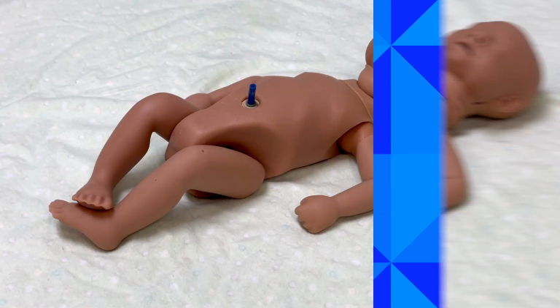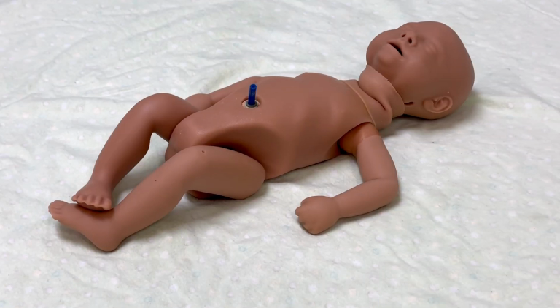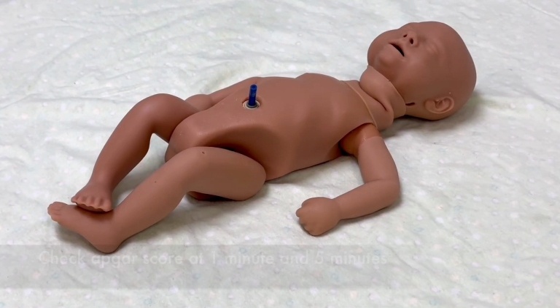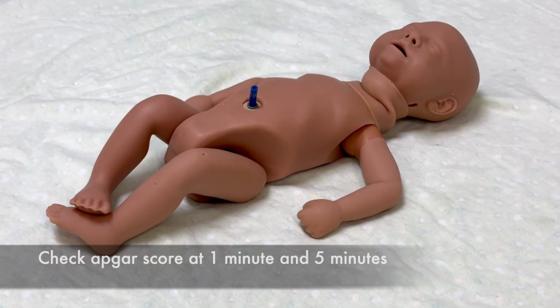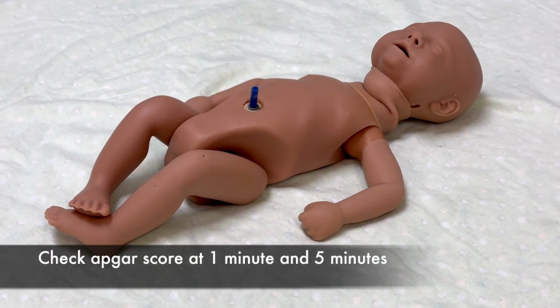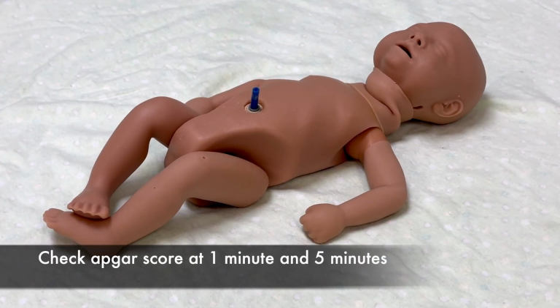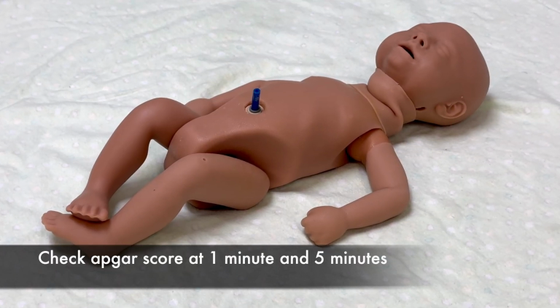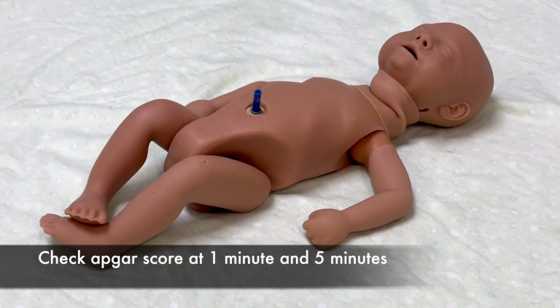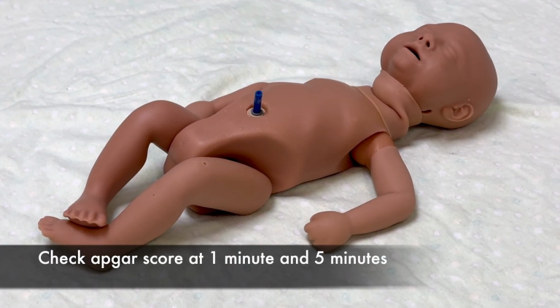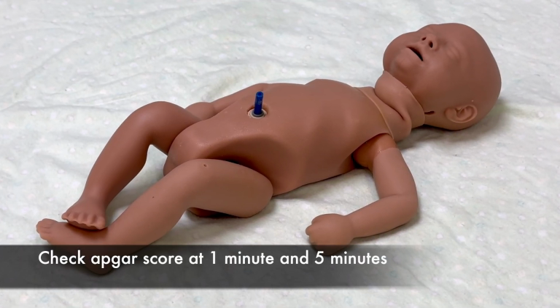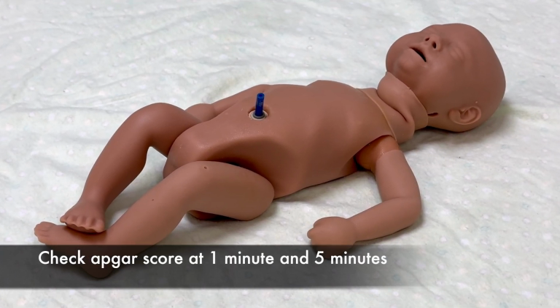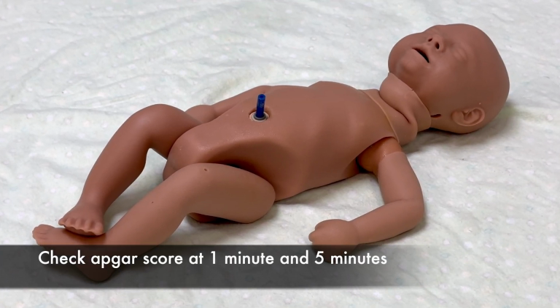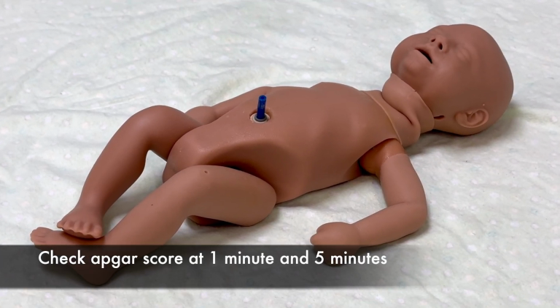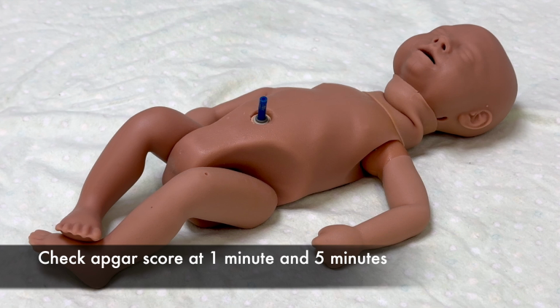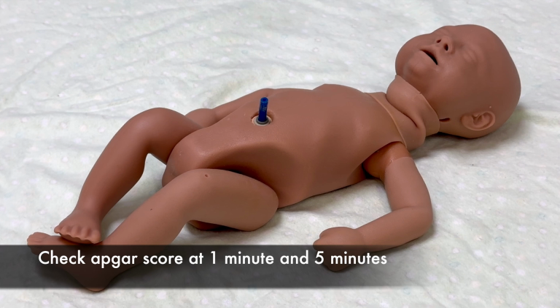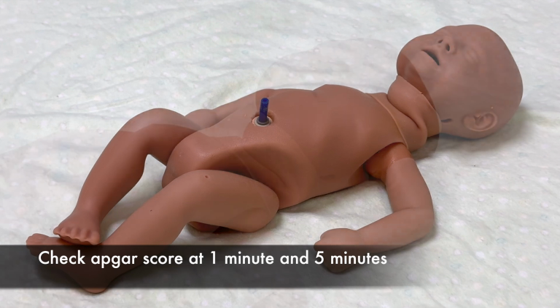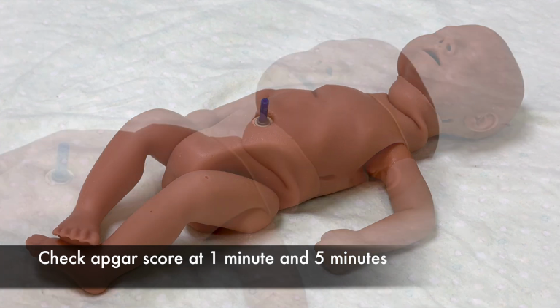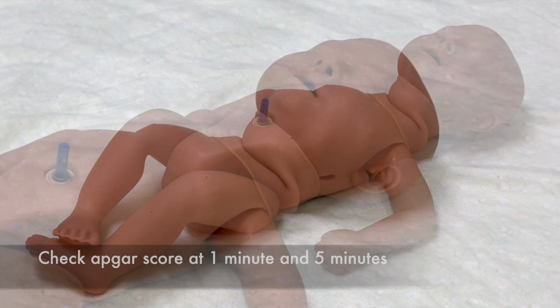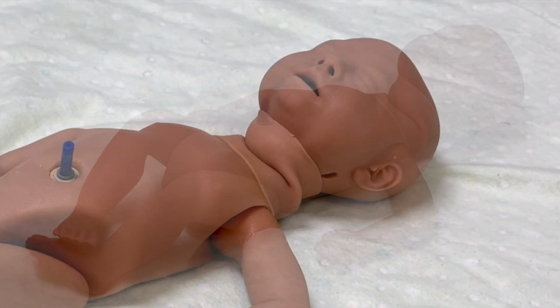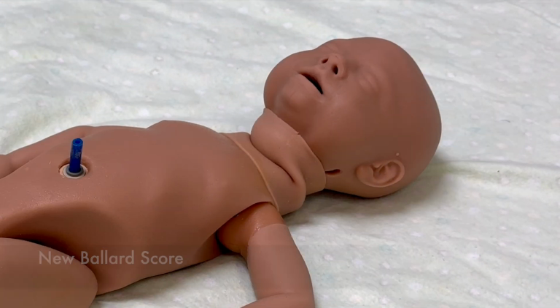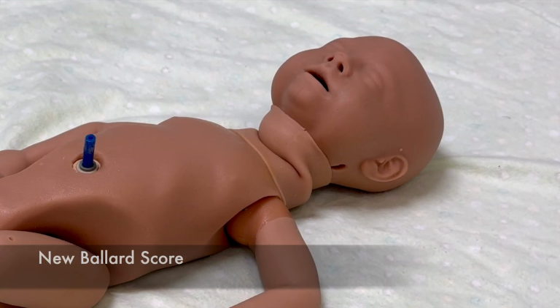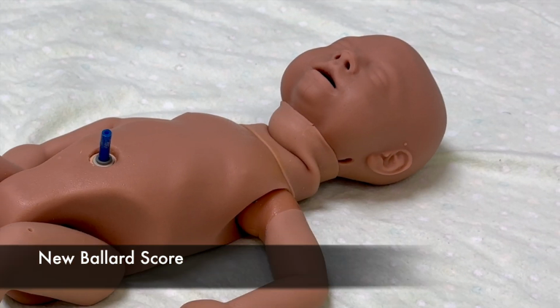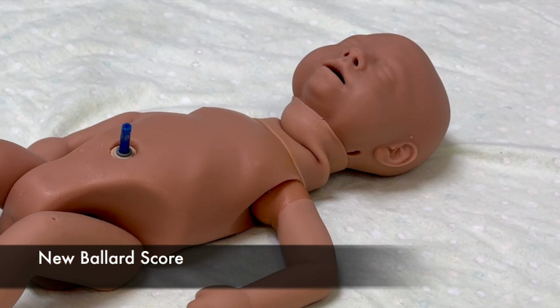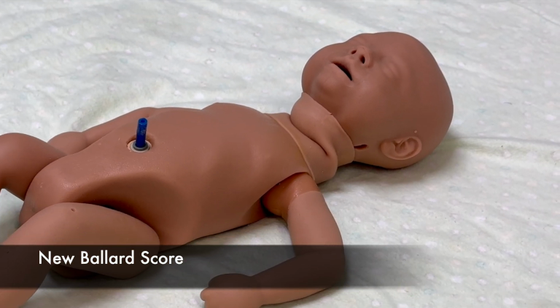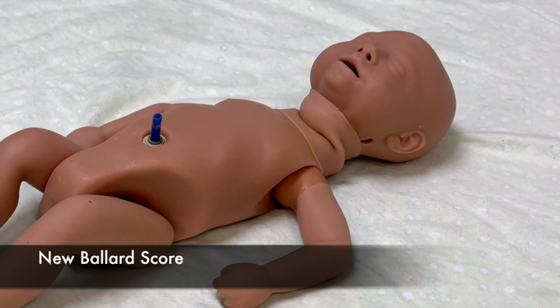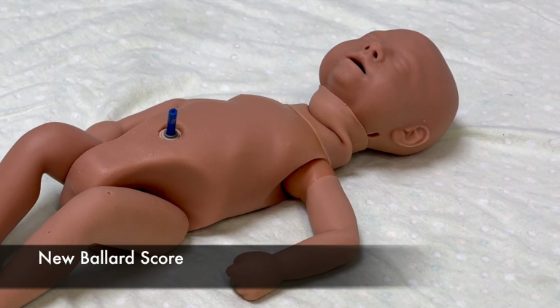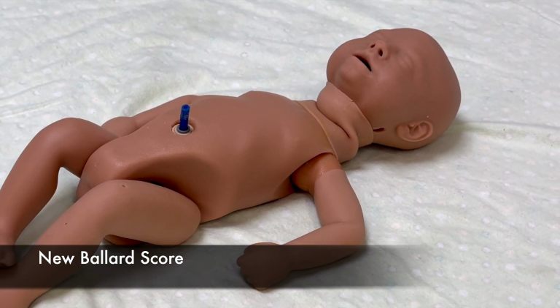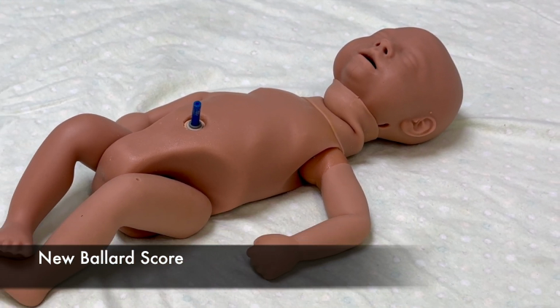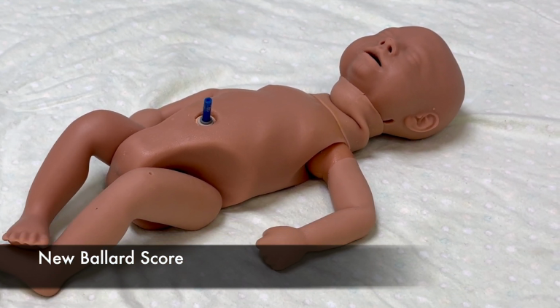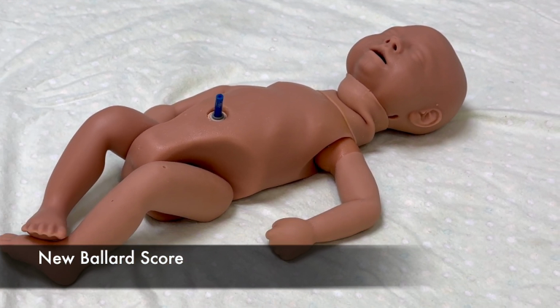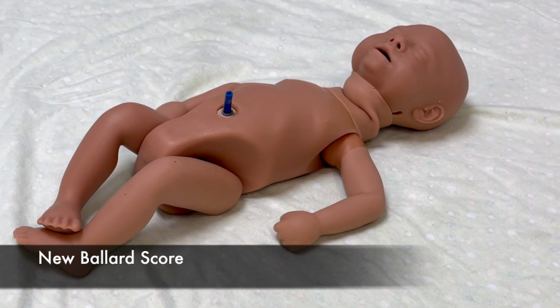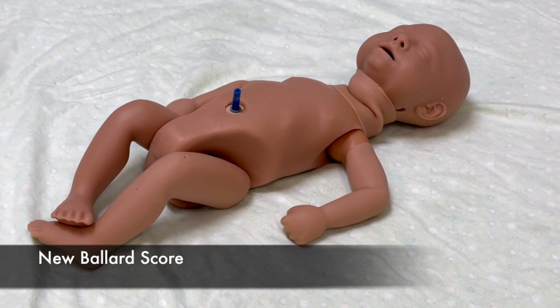Check the APGAR score at 1 minute and 5 minutes. Assessment of Gestational Age: New Ballard score.